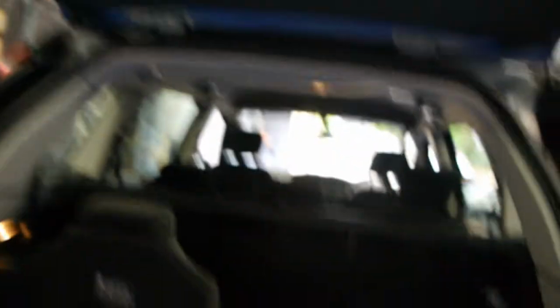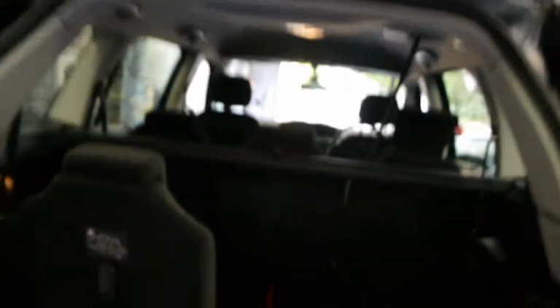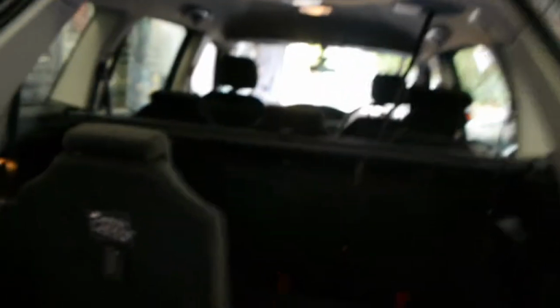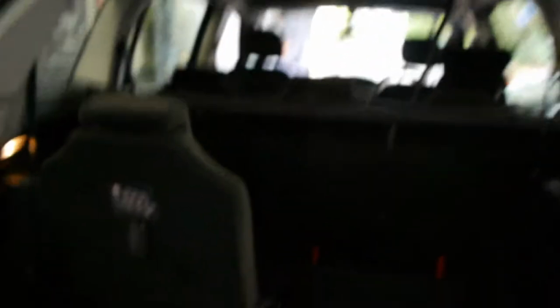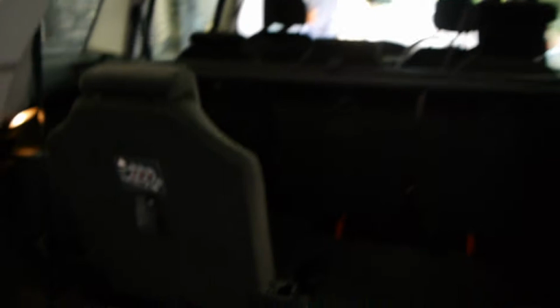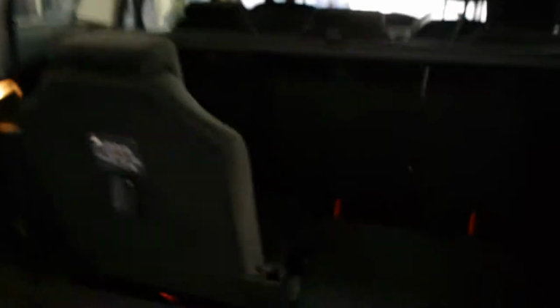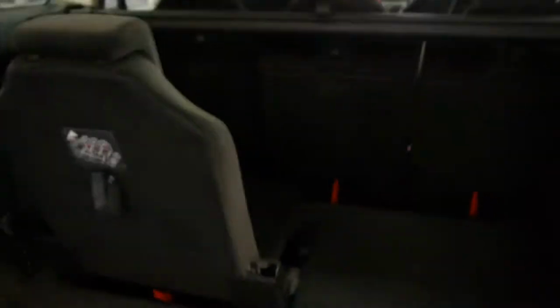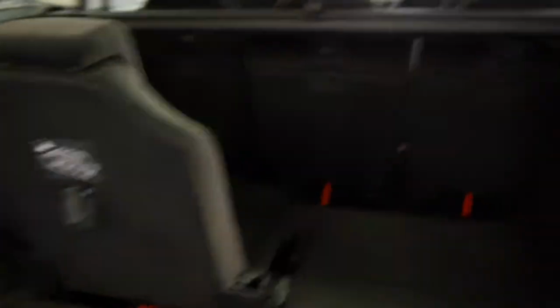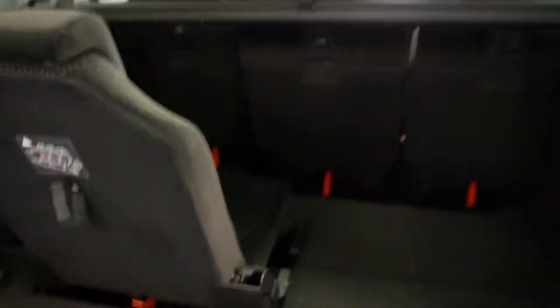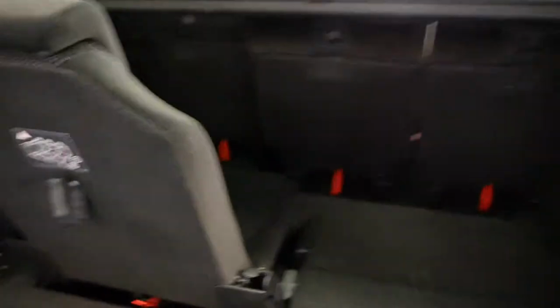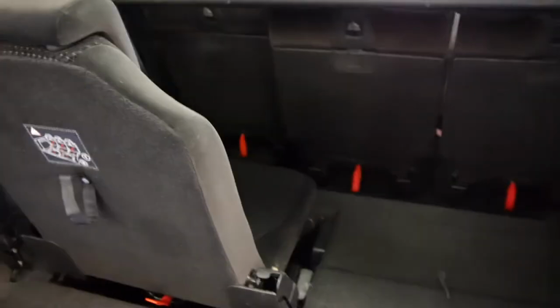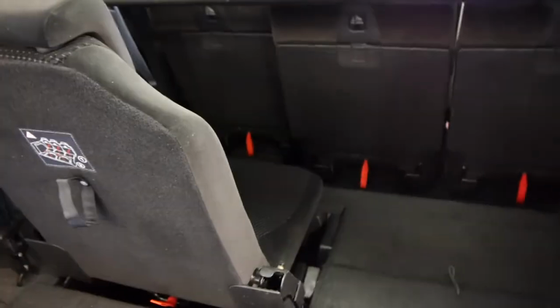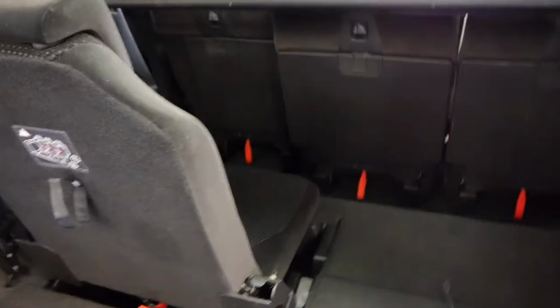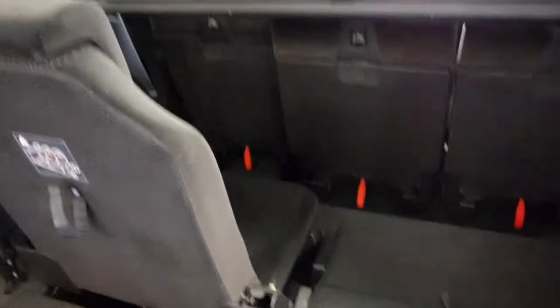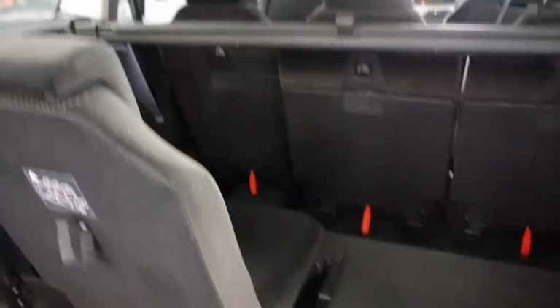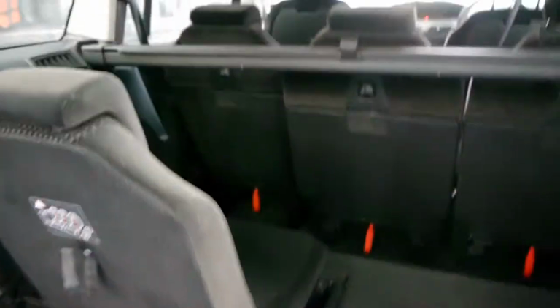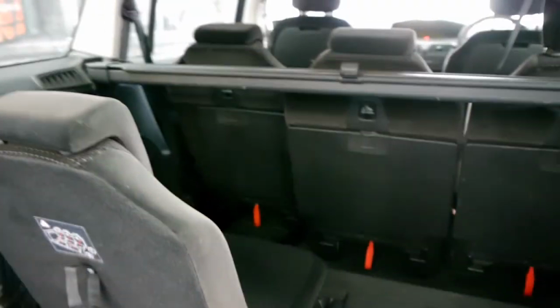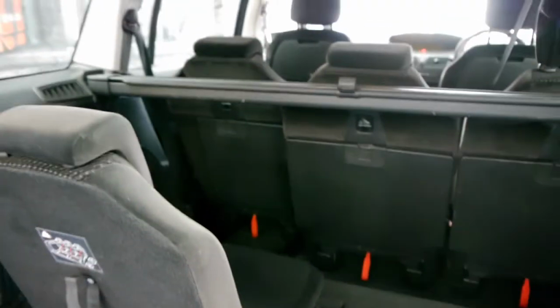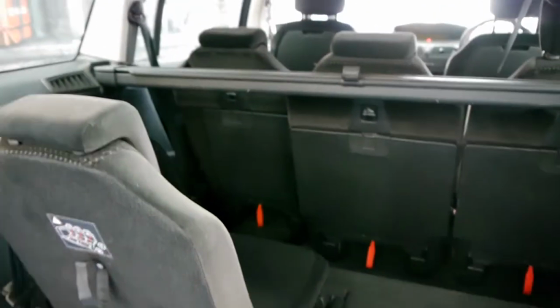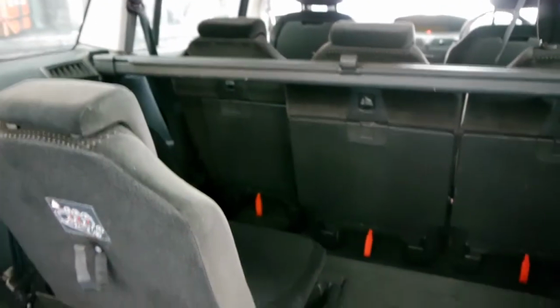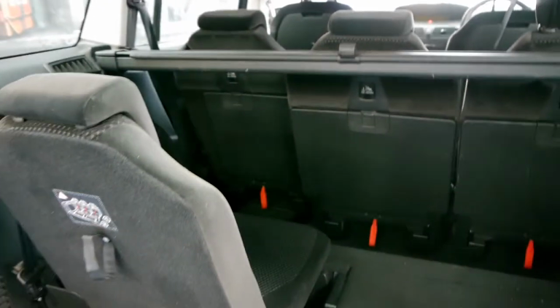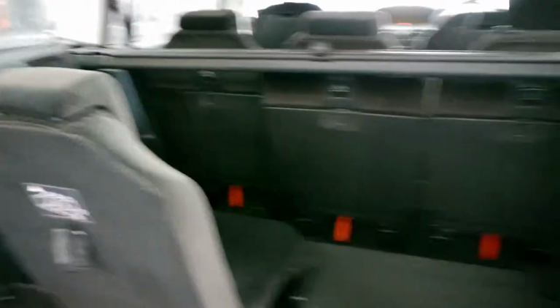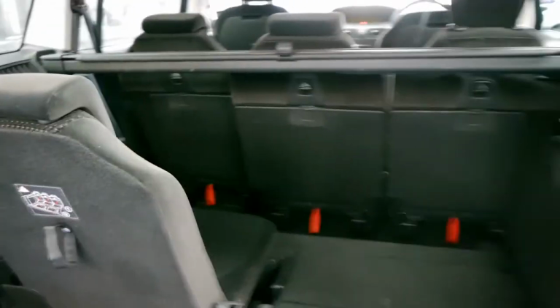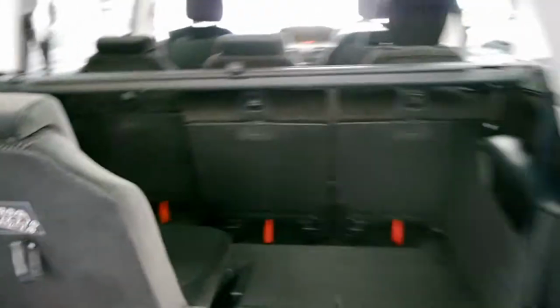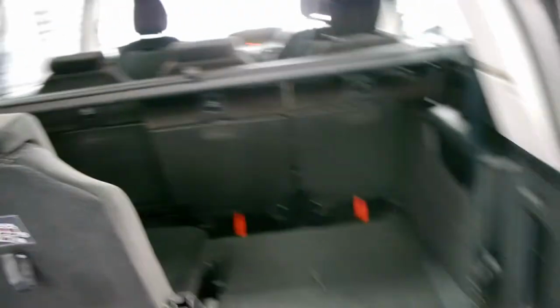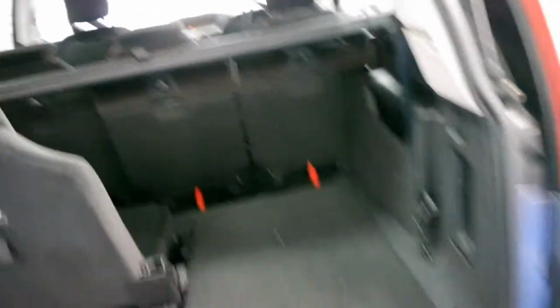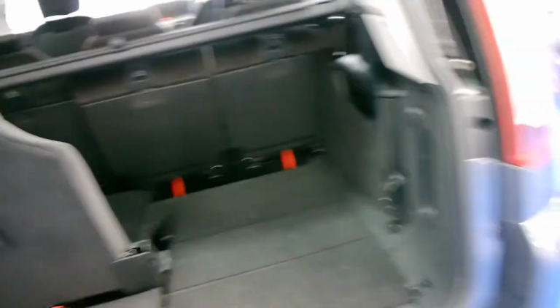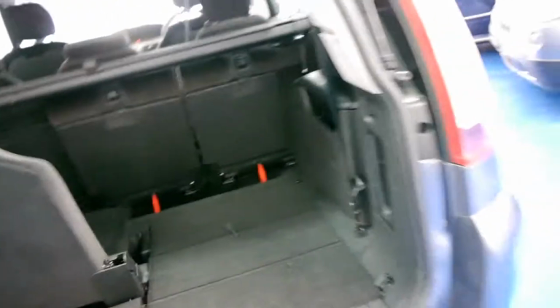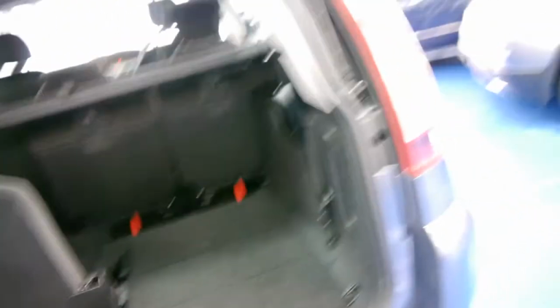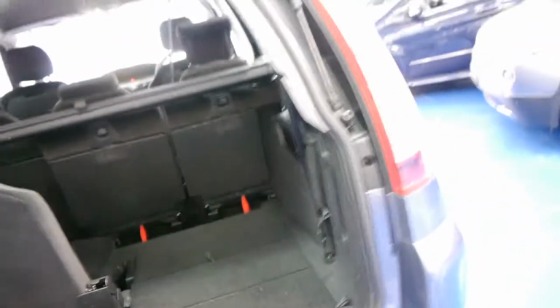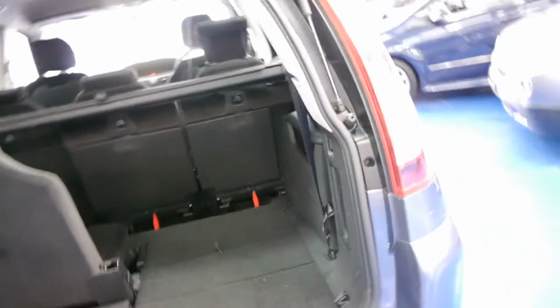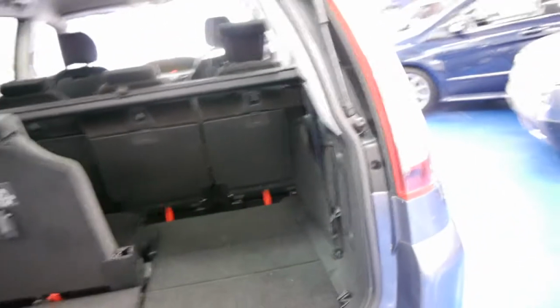So as you can see, your very back seat's there, and they fold down completely flat, which is great.